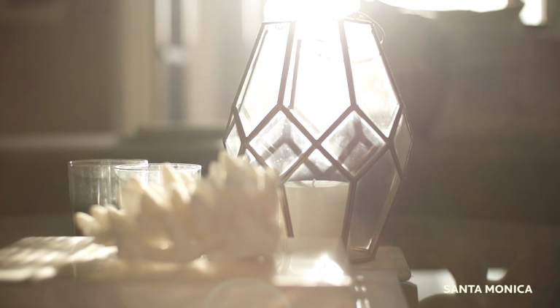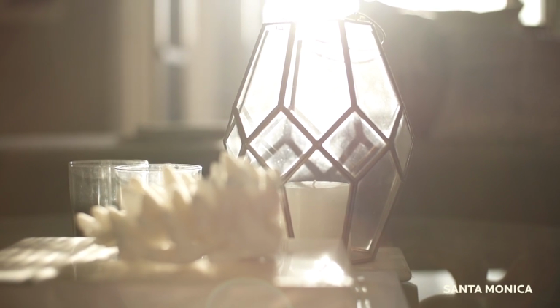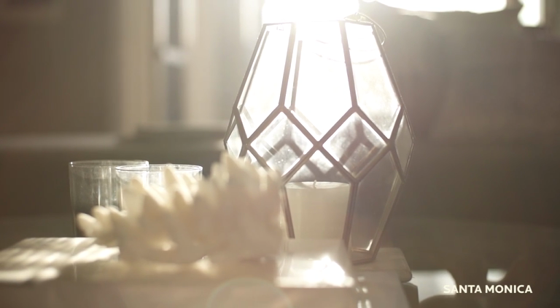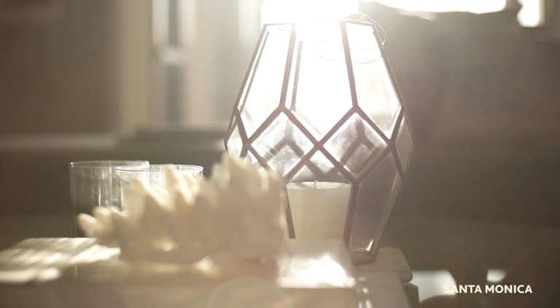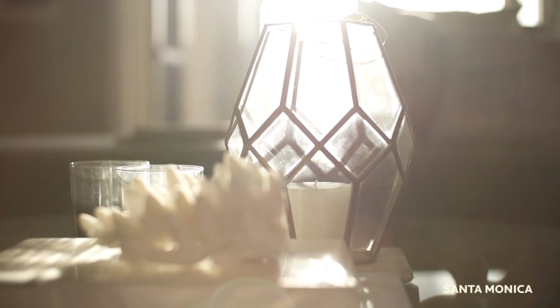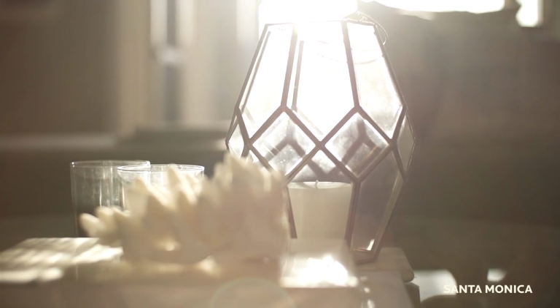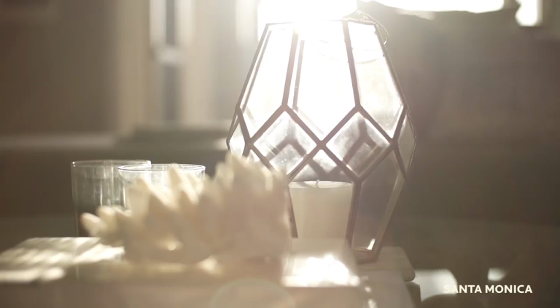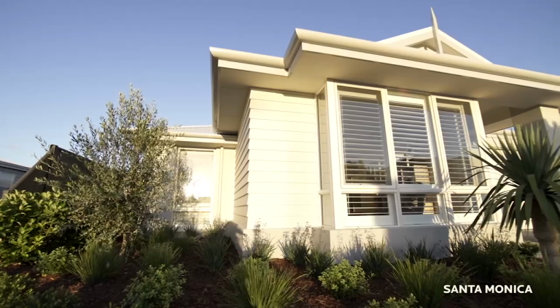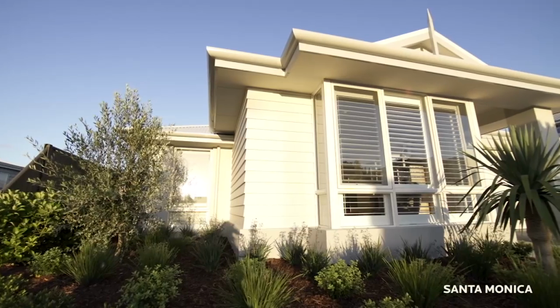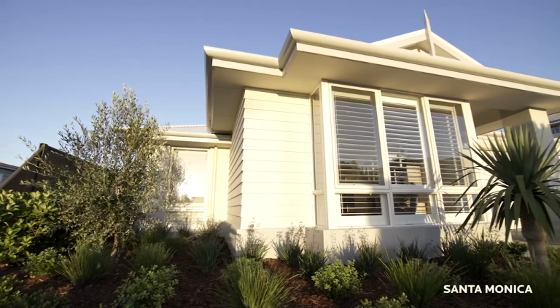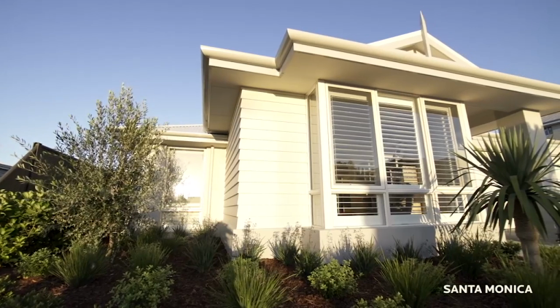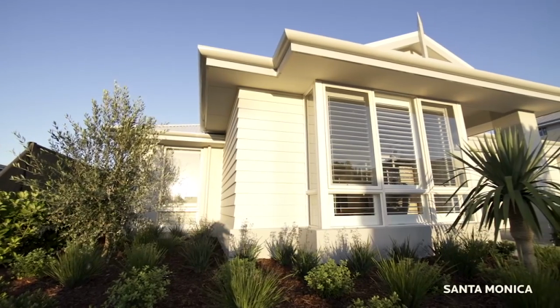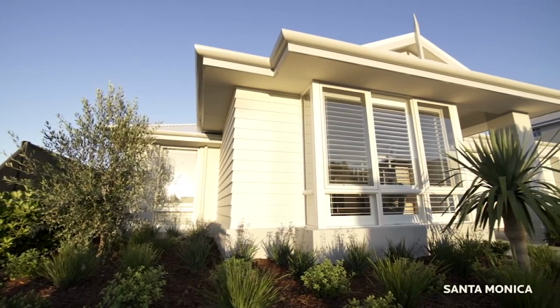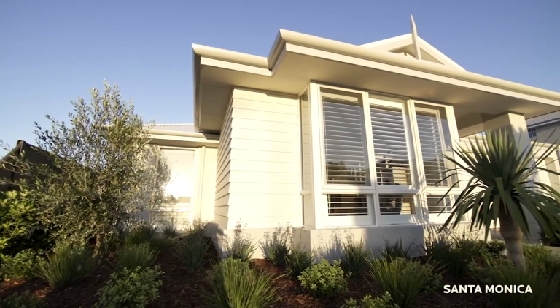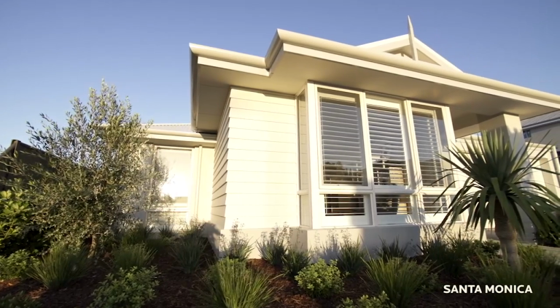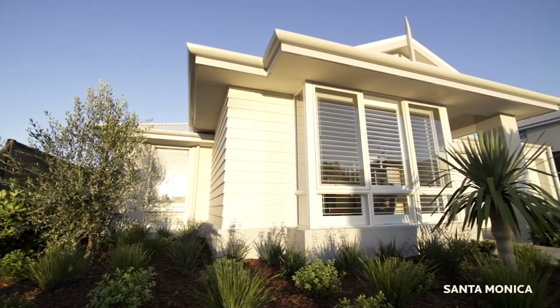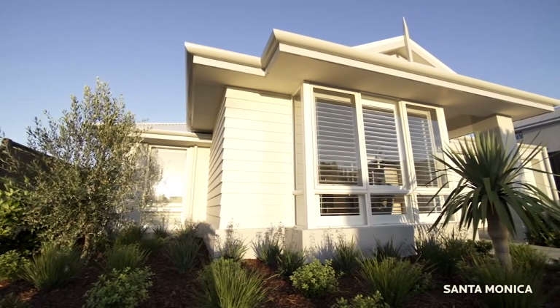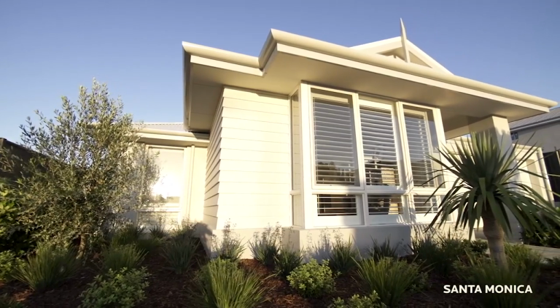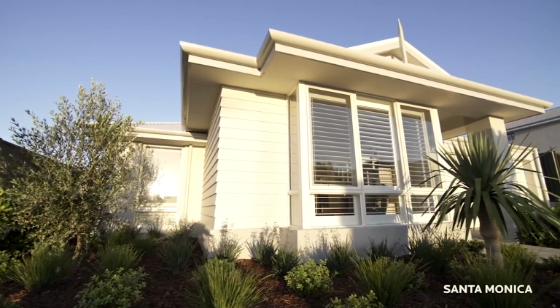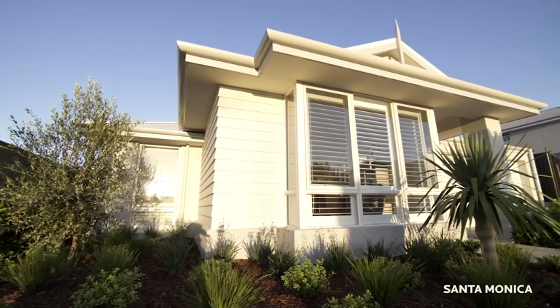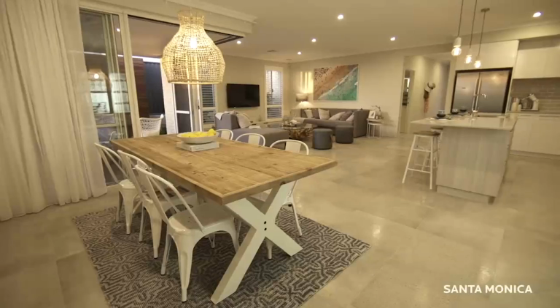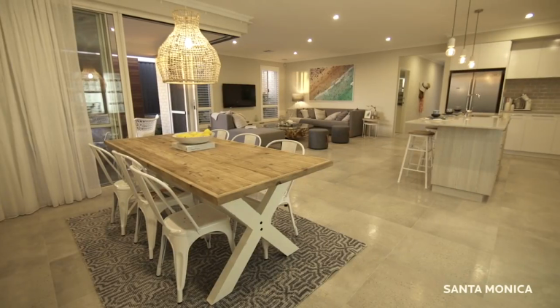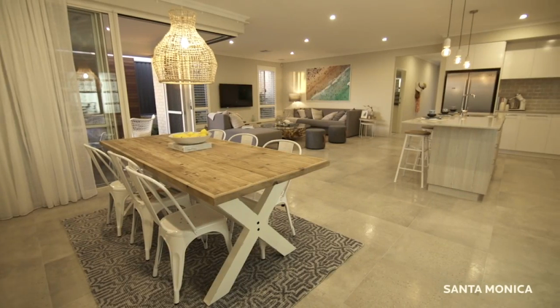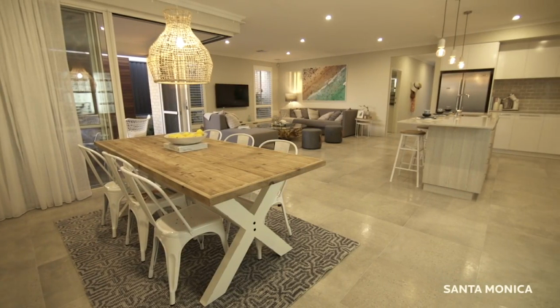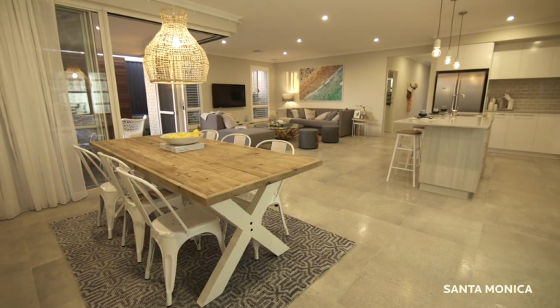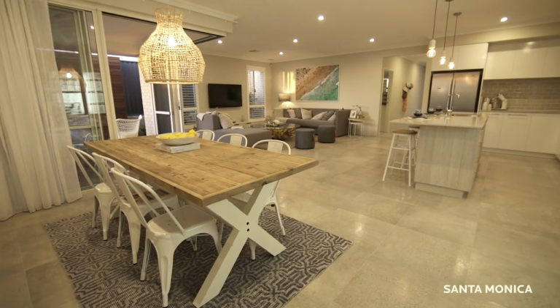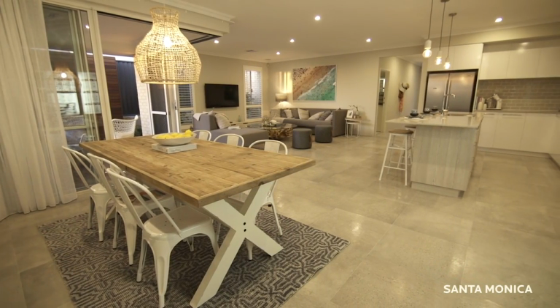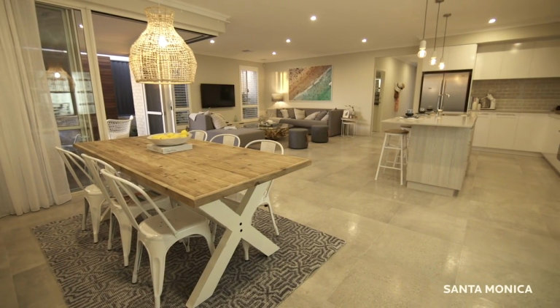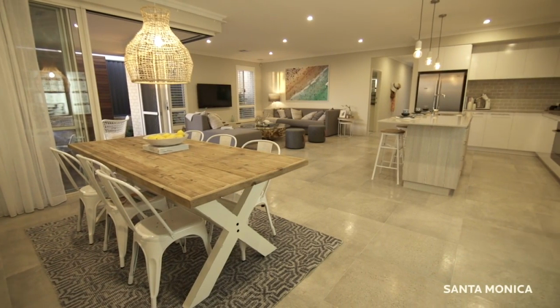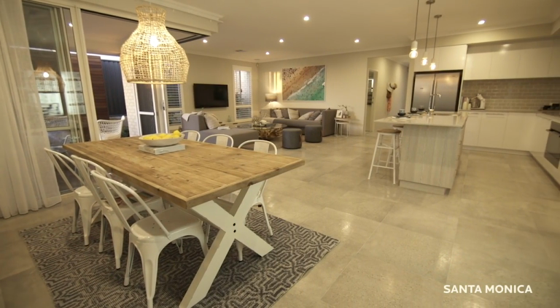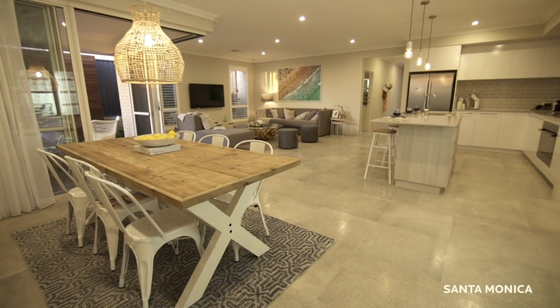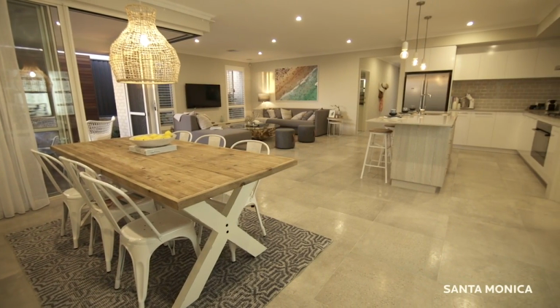When you put together the street appeal, the indoor-outdoor connection and the family features, this really is the perfect home.